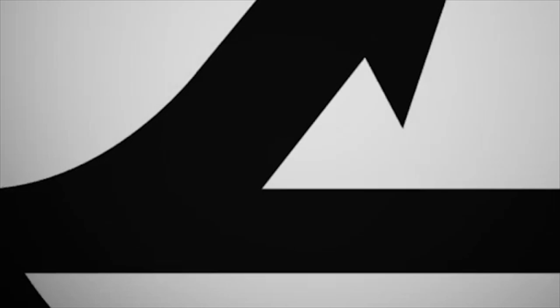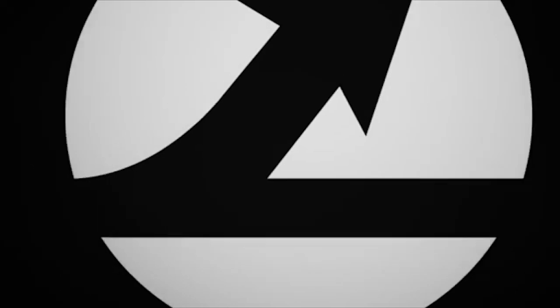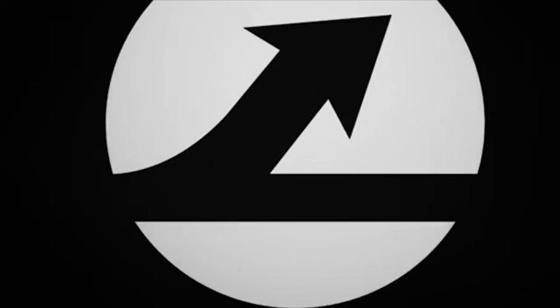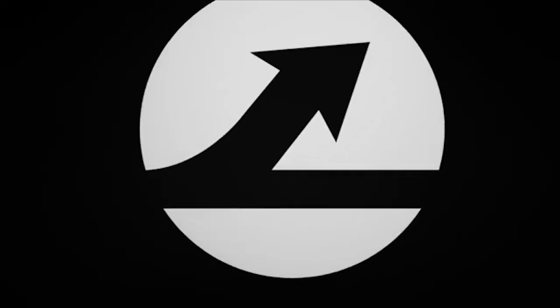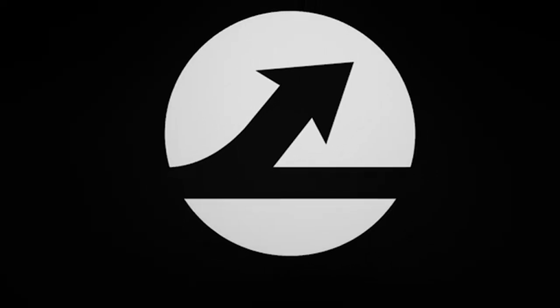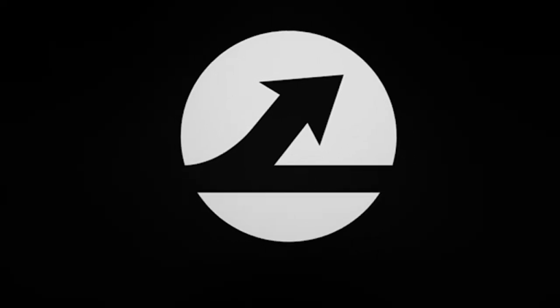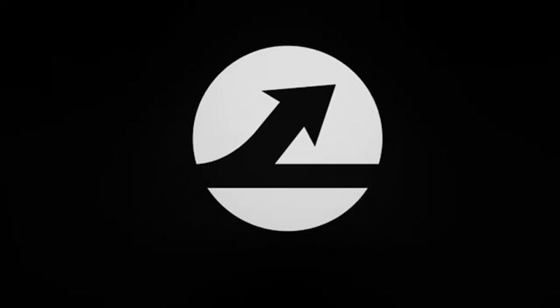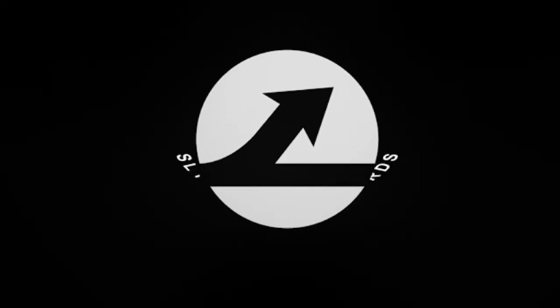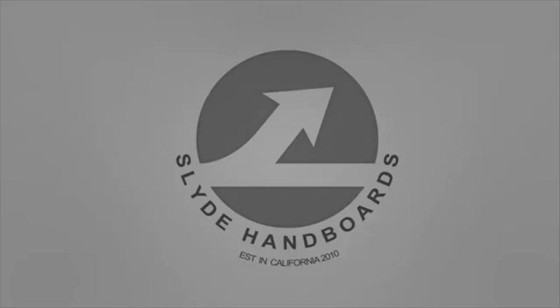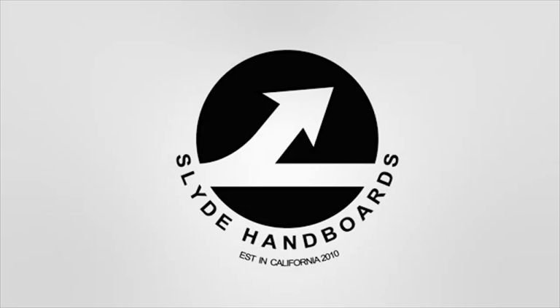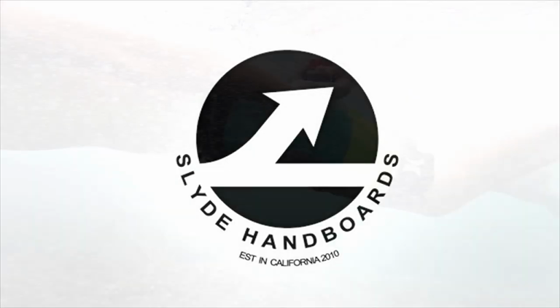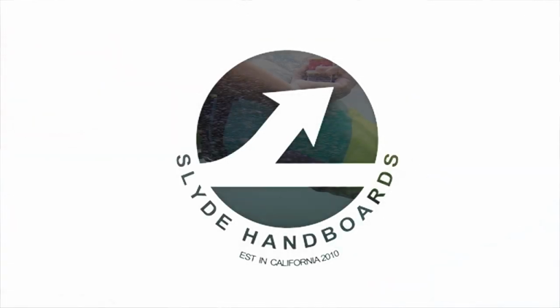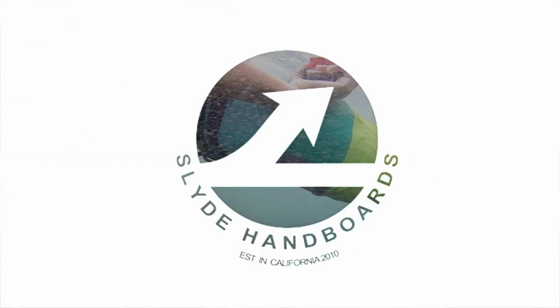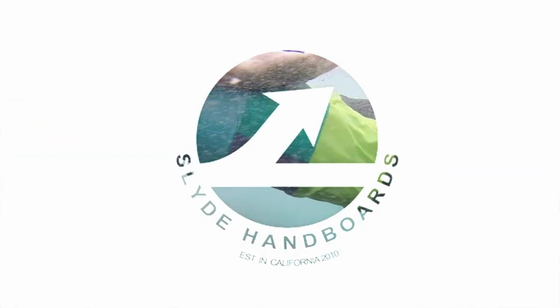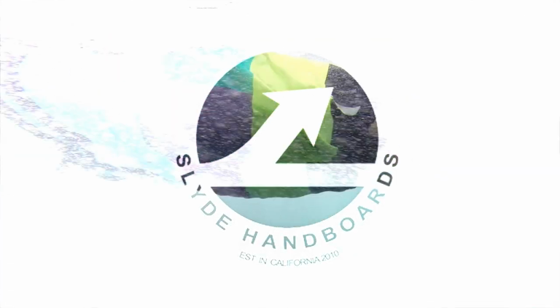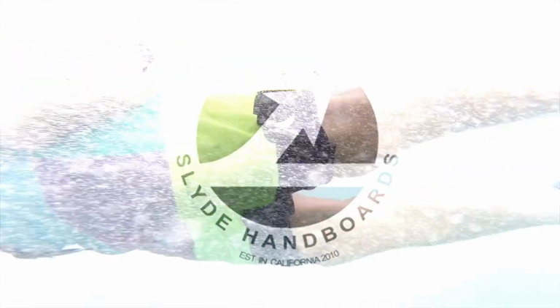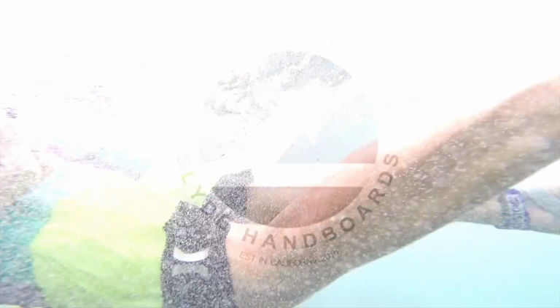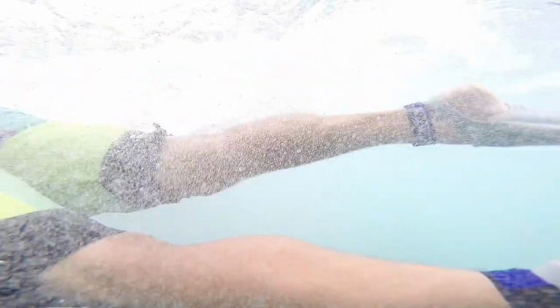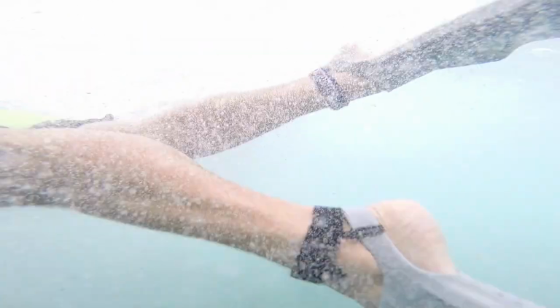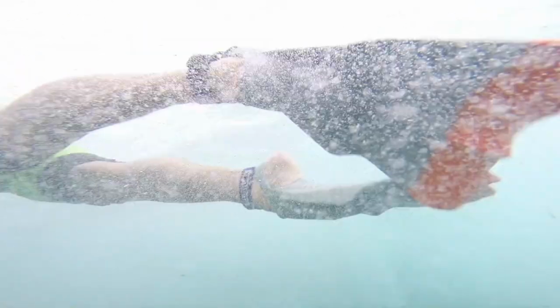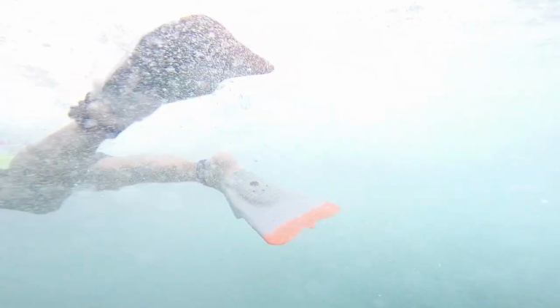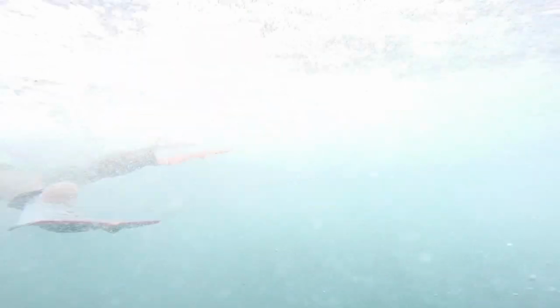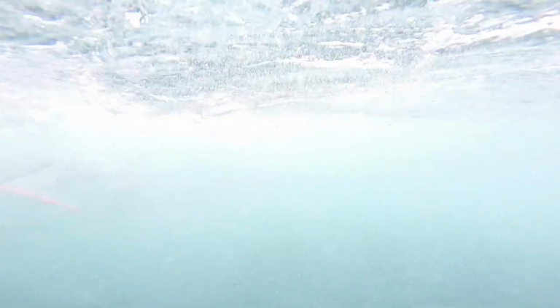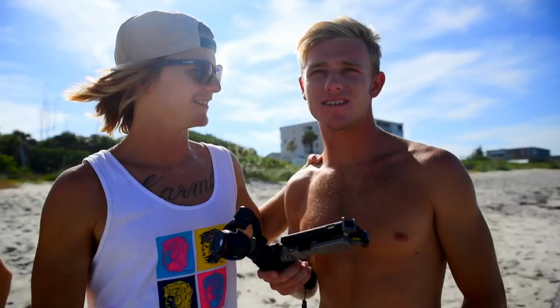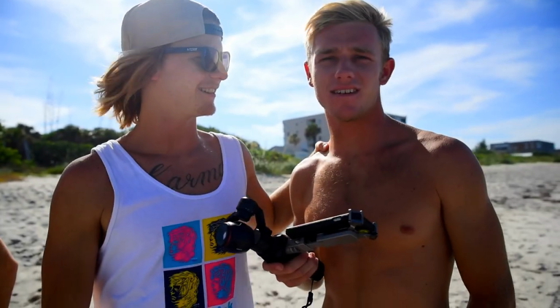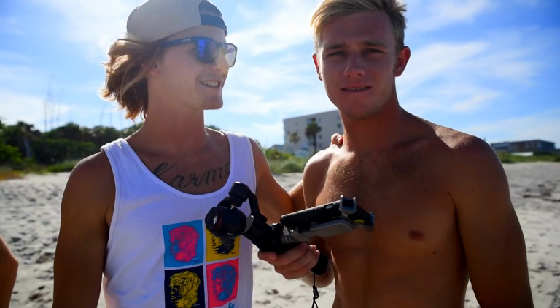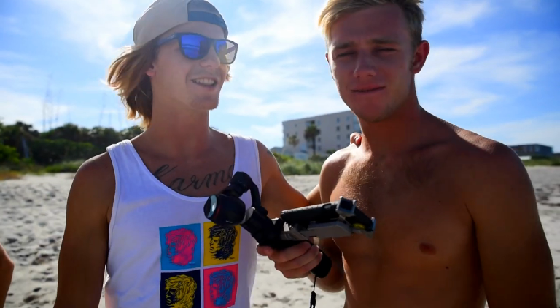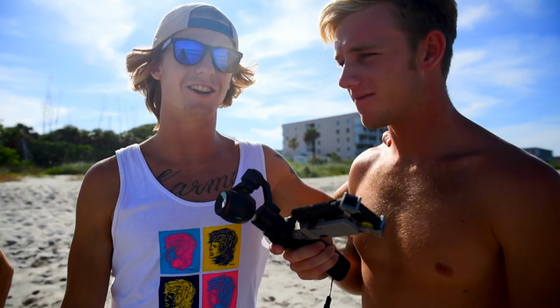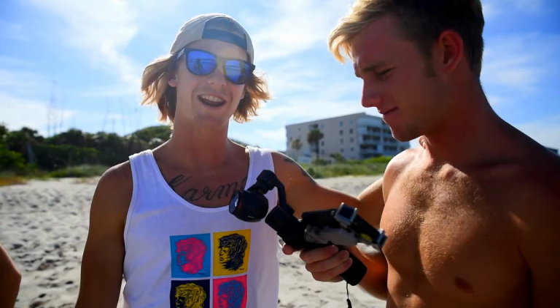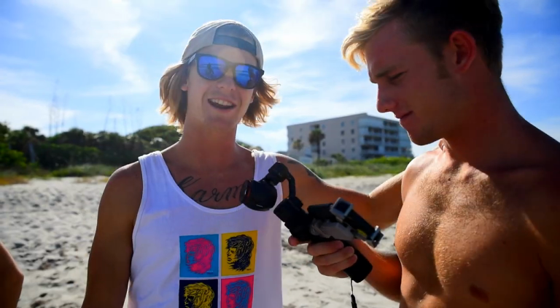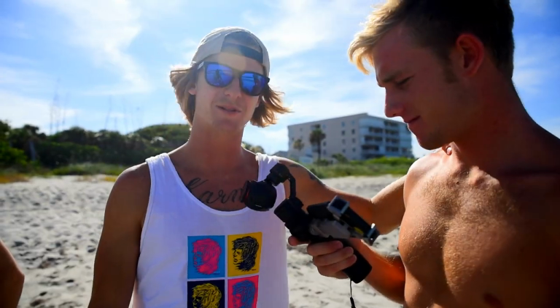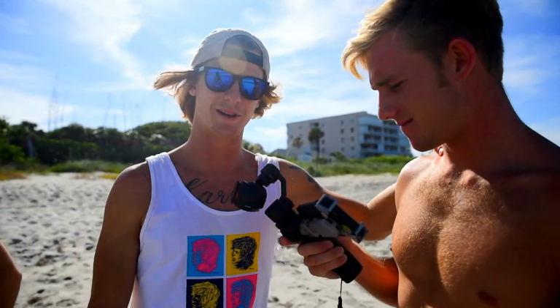So Sammy D right here is gonna be my victim of the day — victim of the sea. He's gonna learn how to swim.